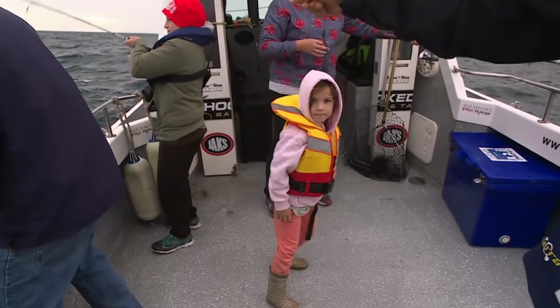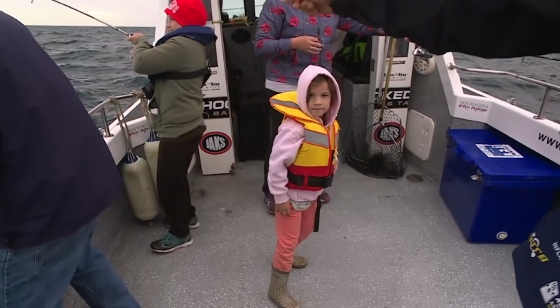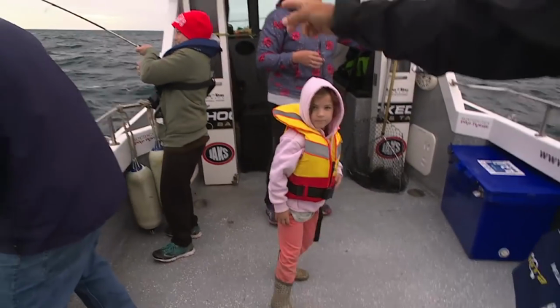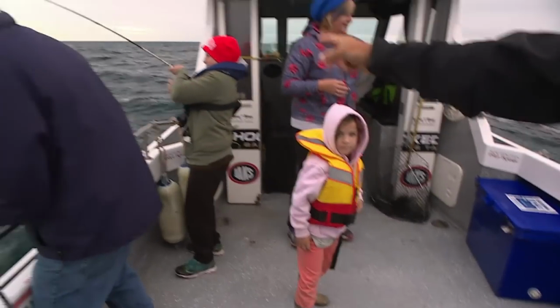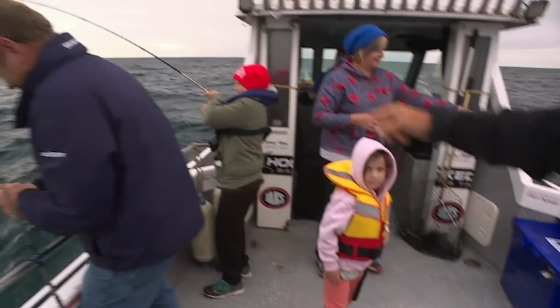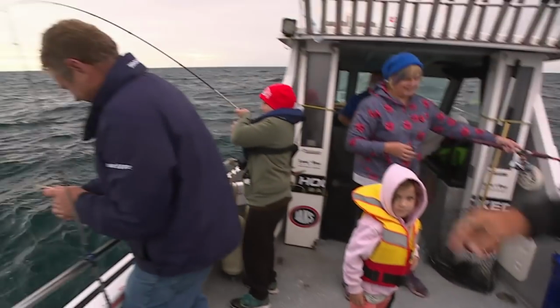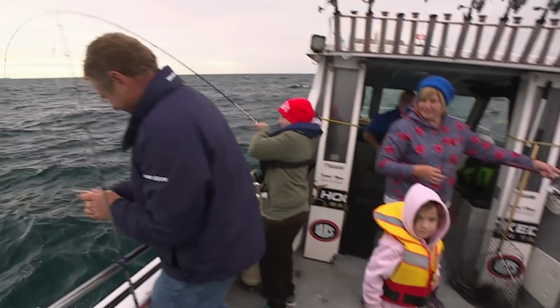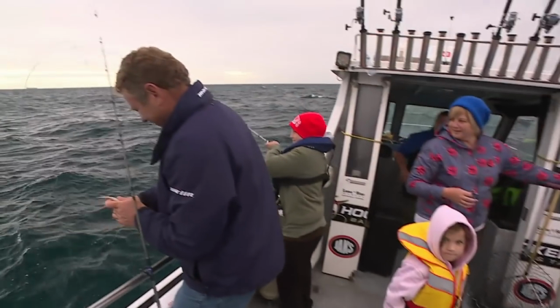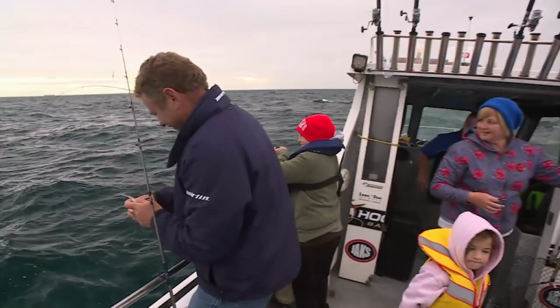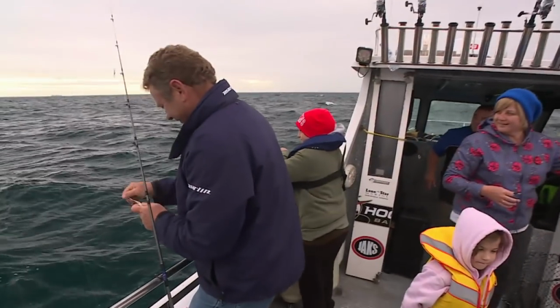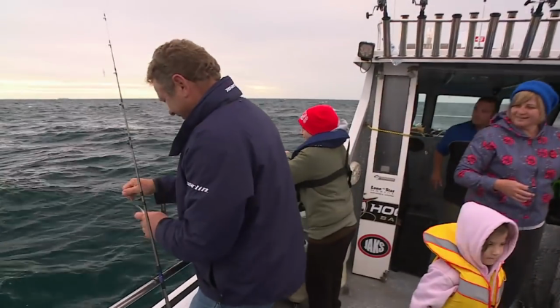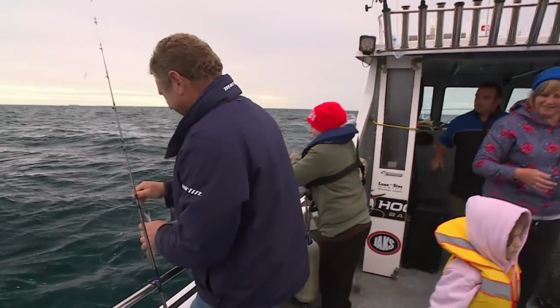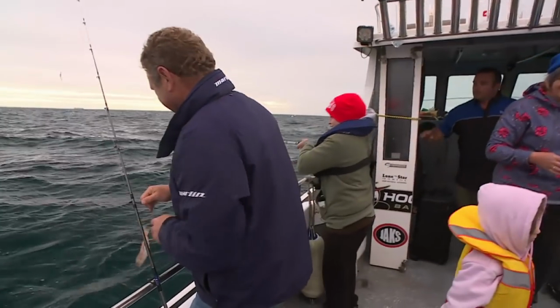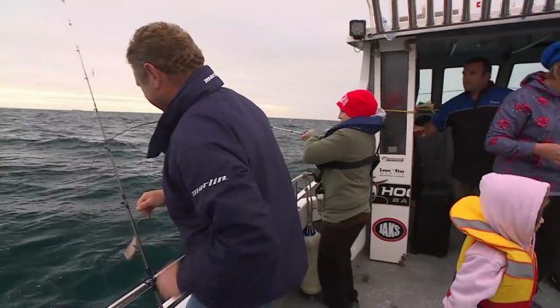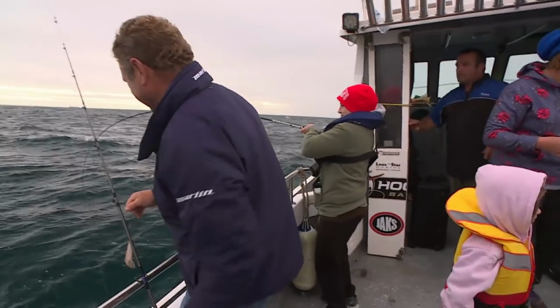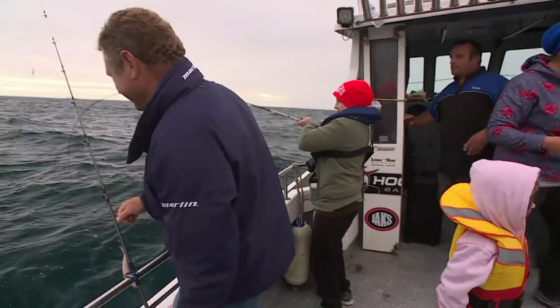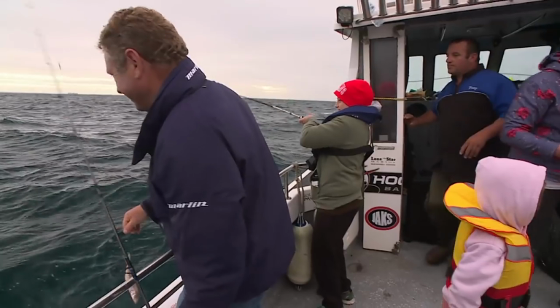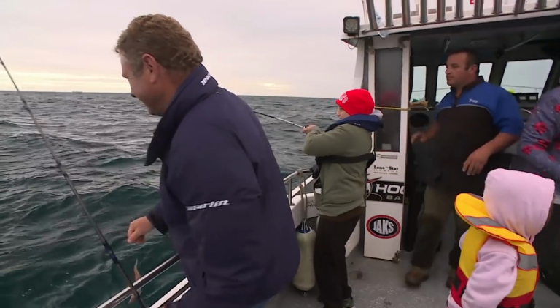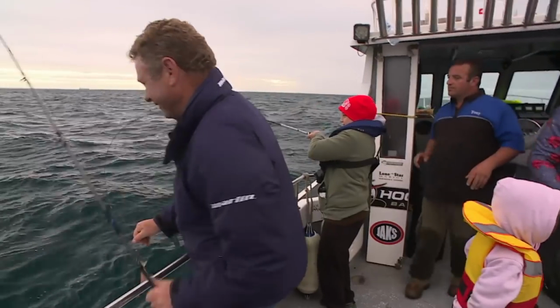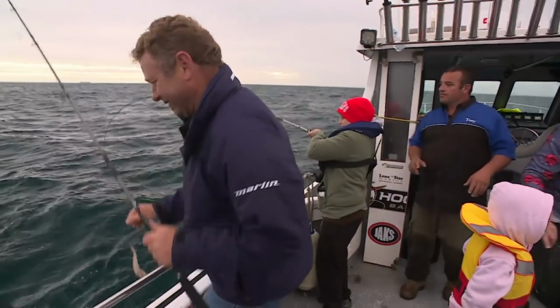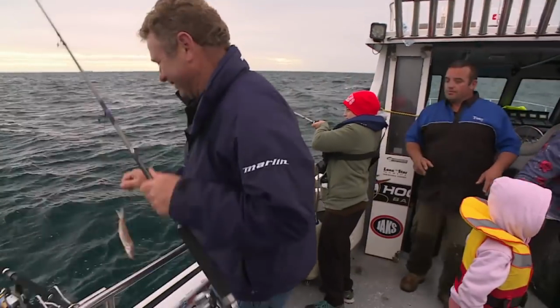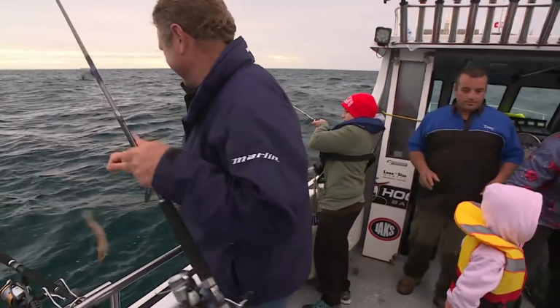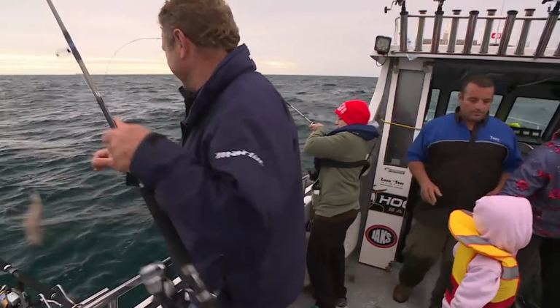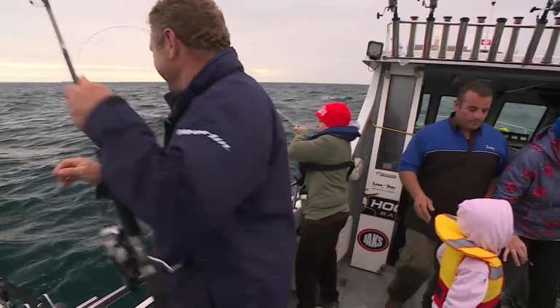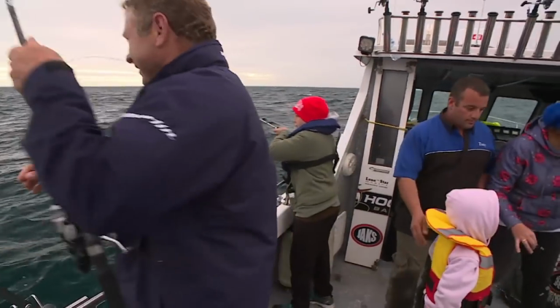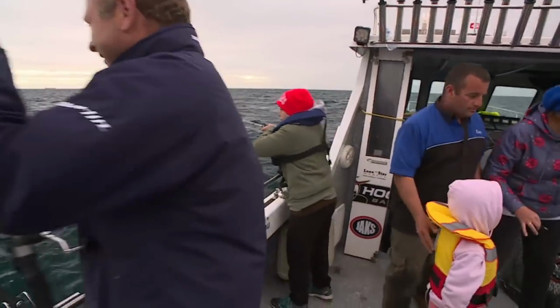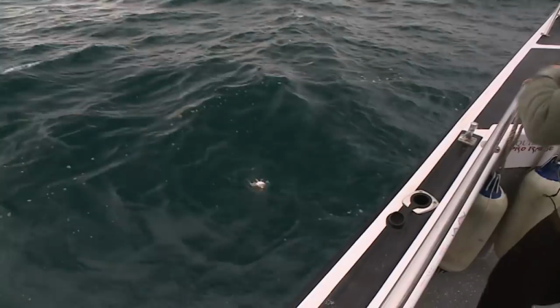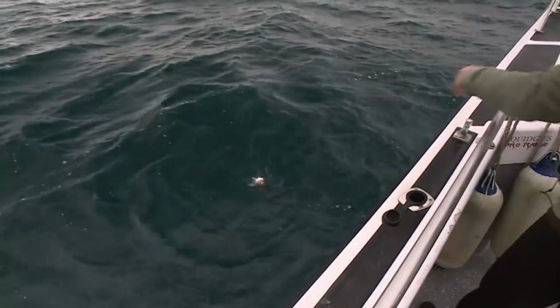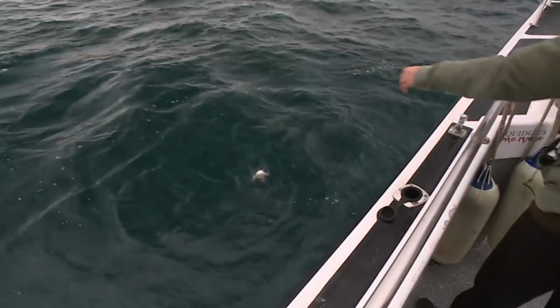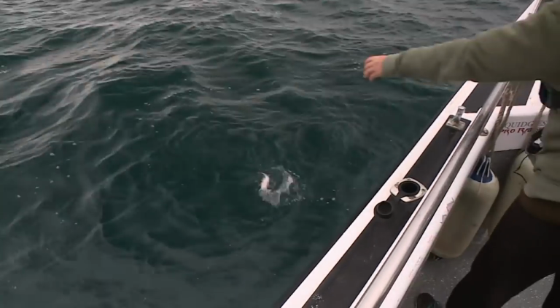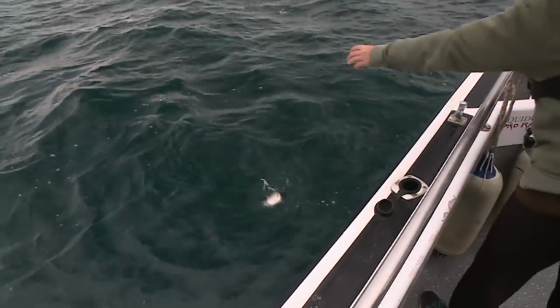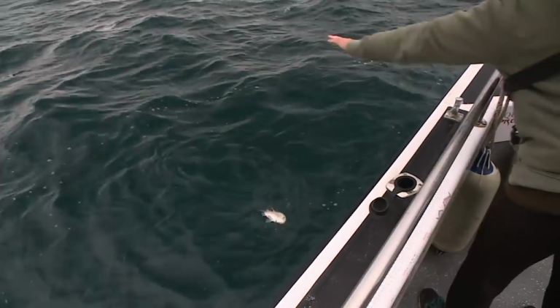Mark's already hooked up - we've only just pulled up! He's the first line in the water and that looks like a snapper.